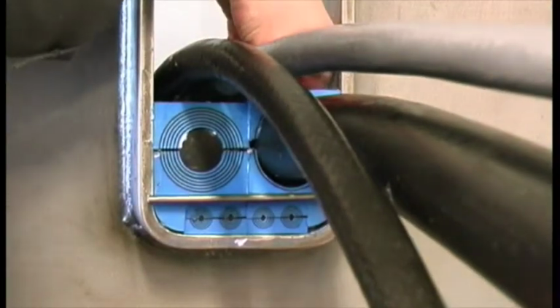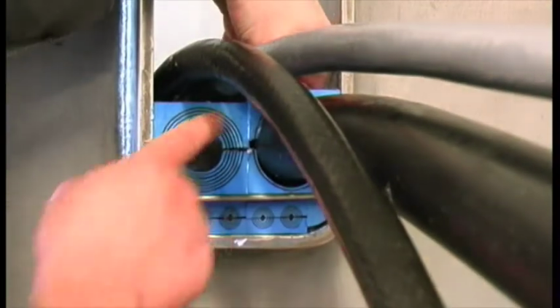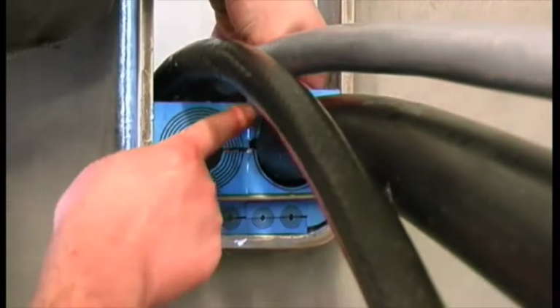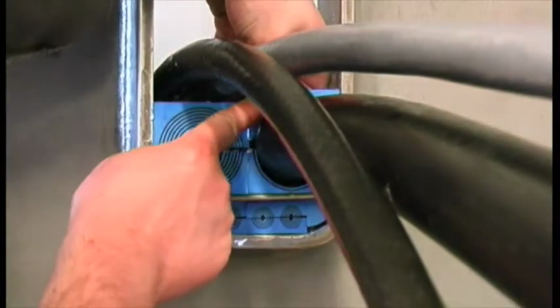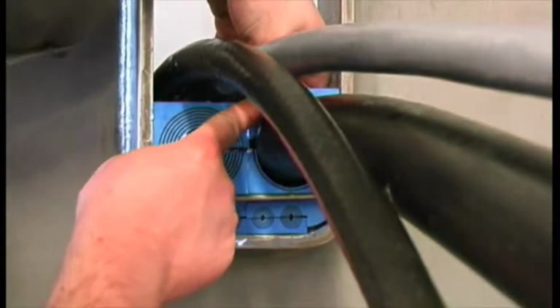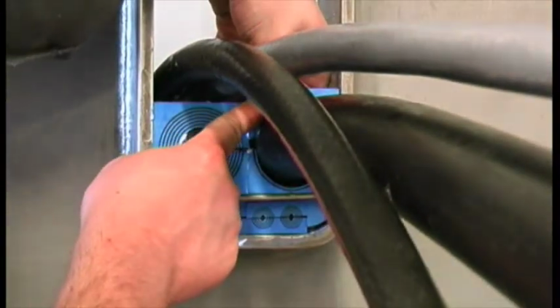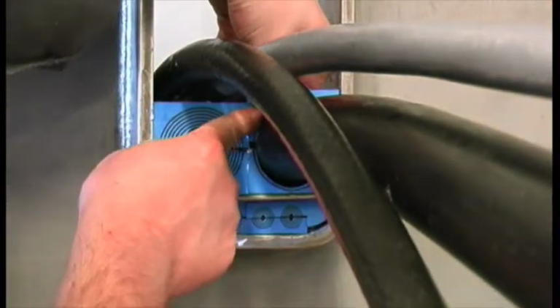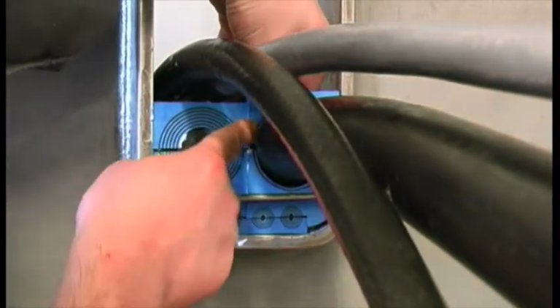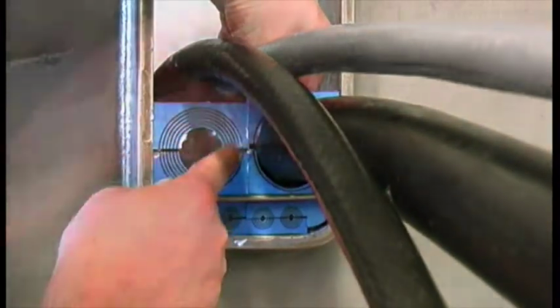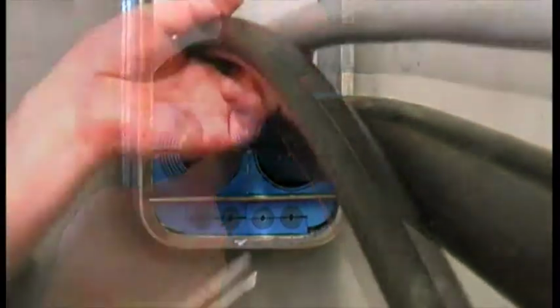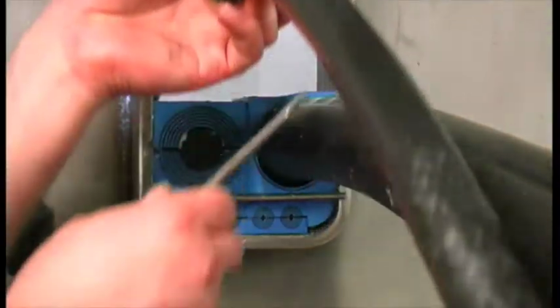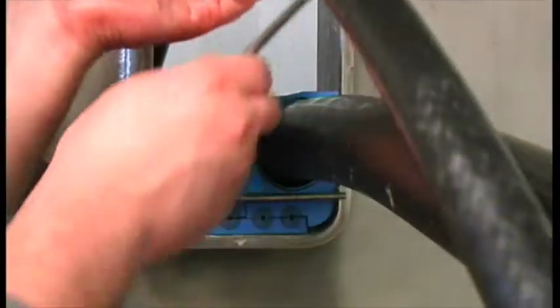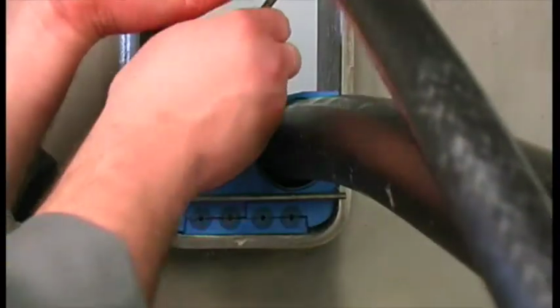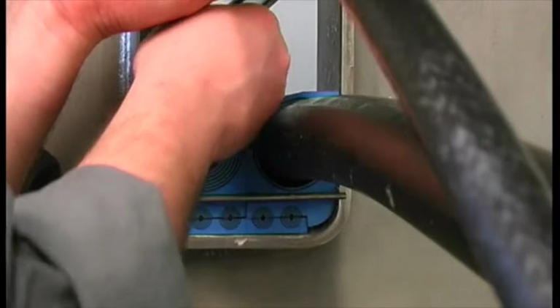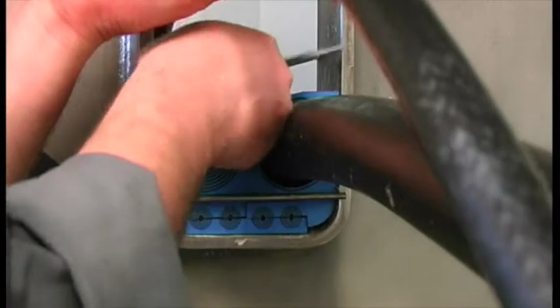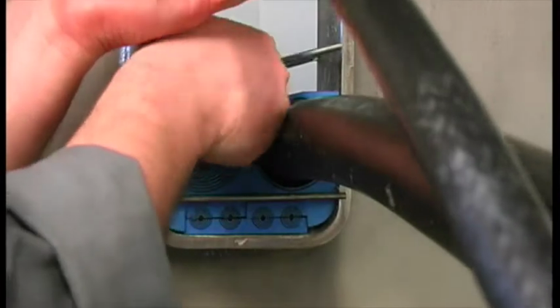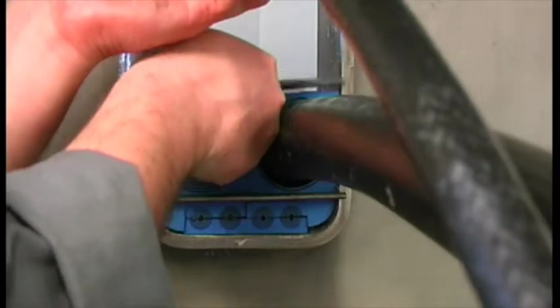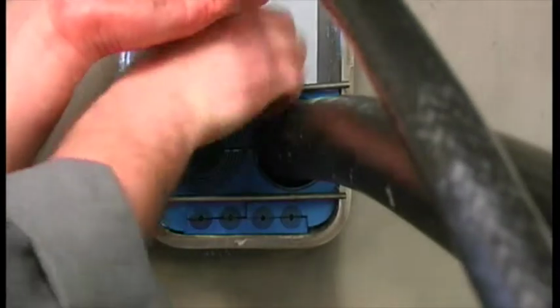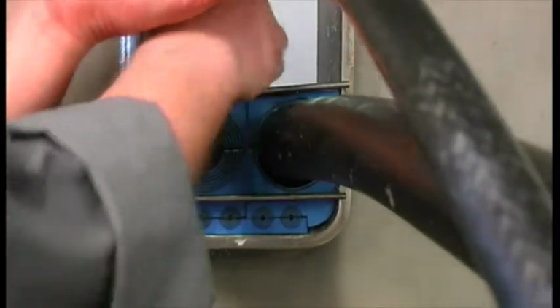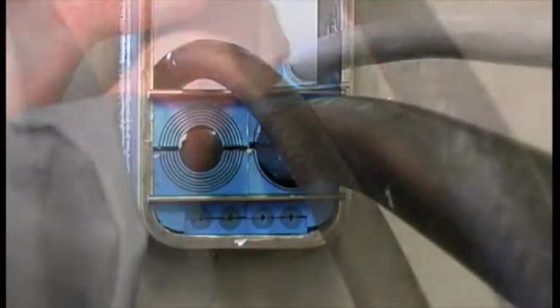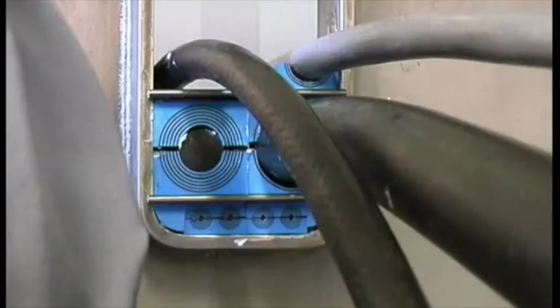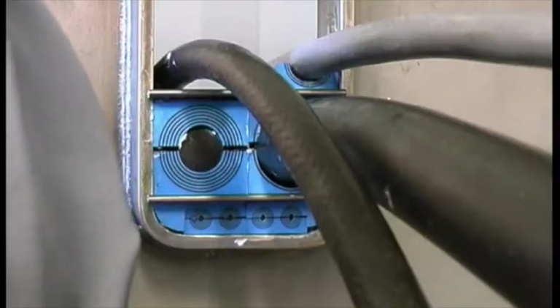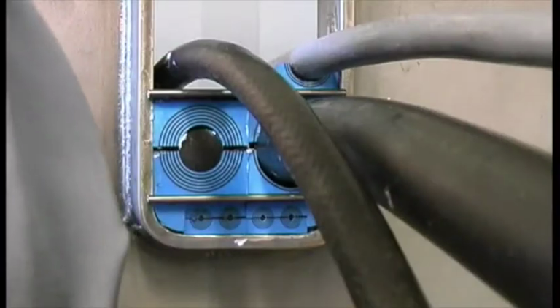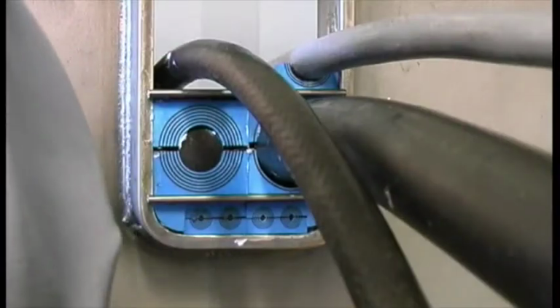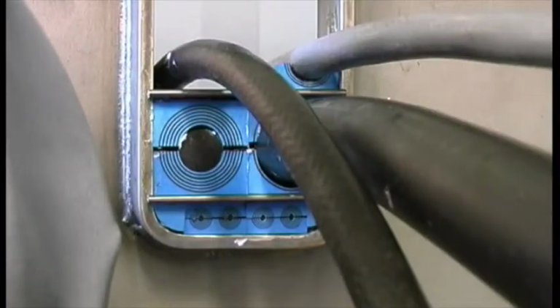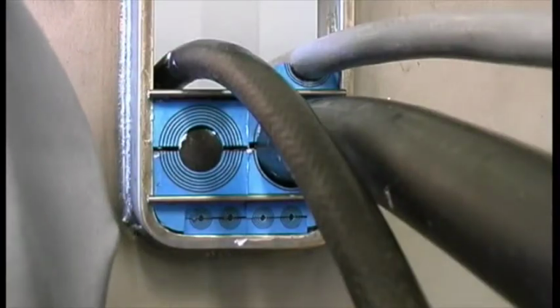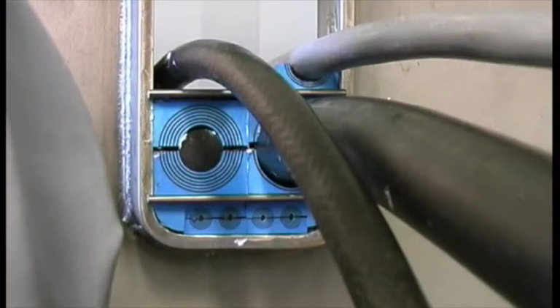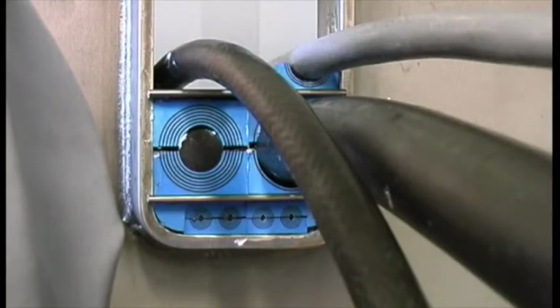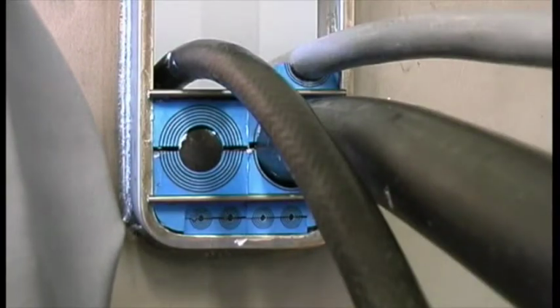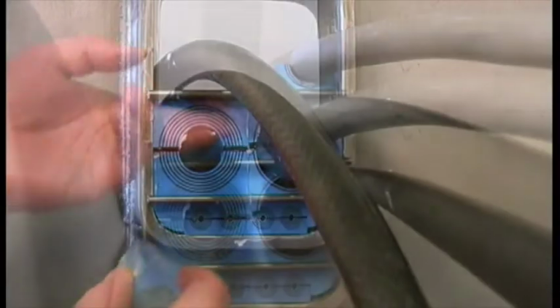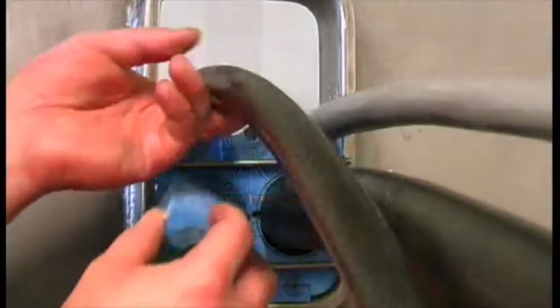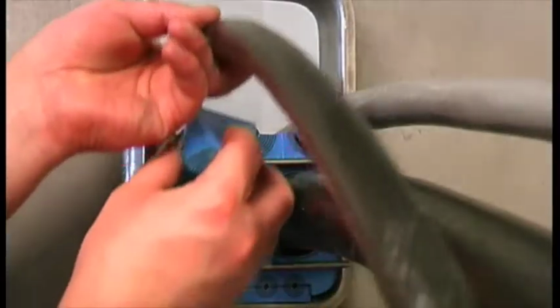Fill the packing space with modules and cables. Insert a stay plate on top of each finished row of modules, except for the top row.